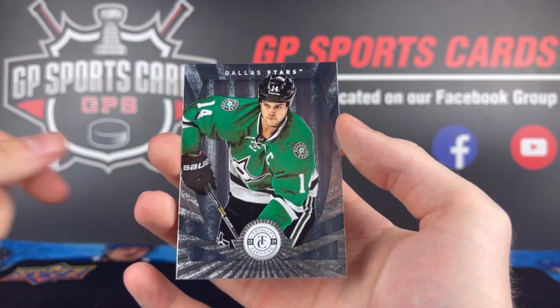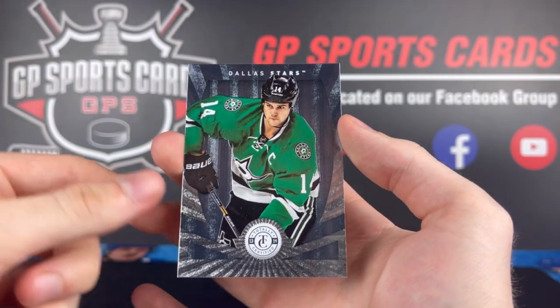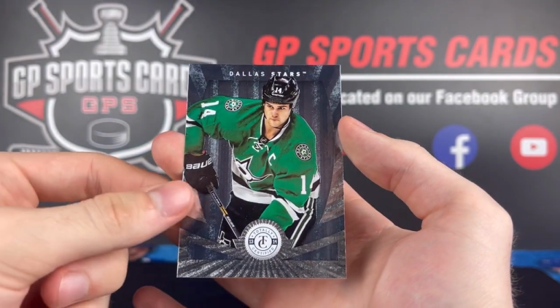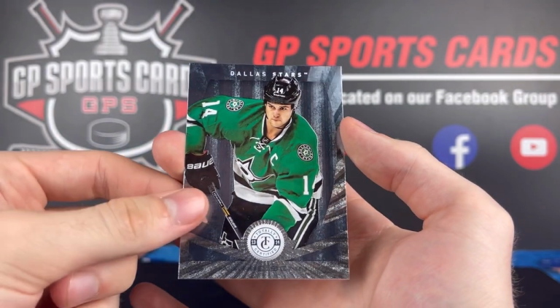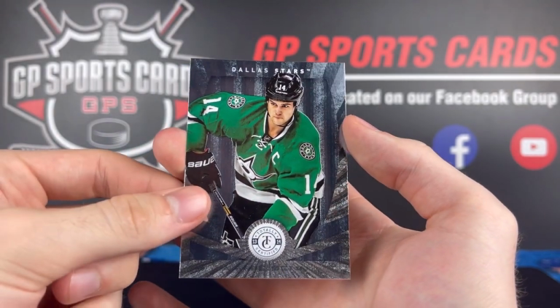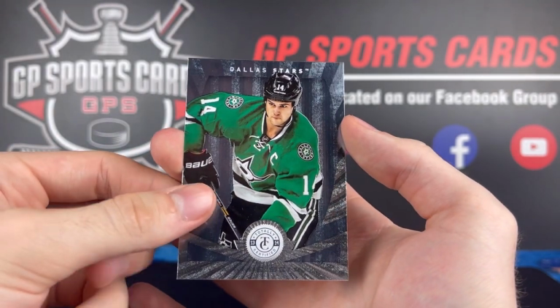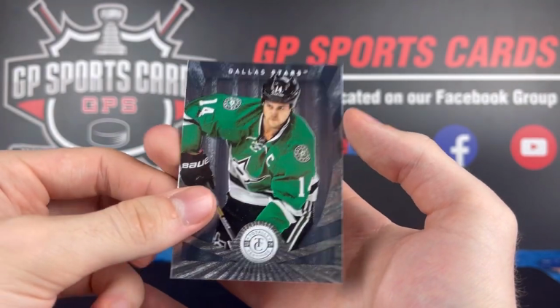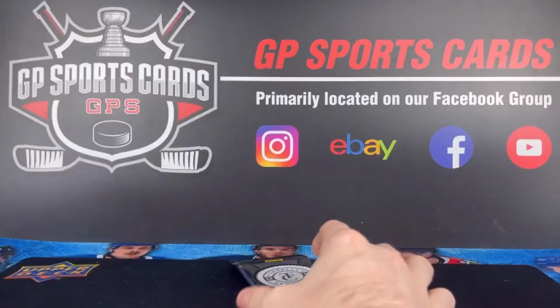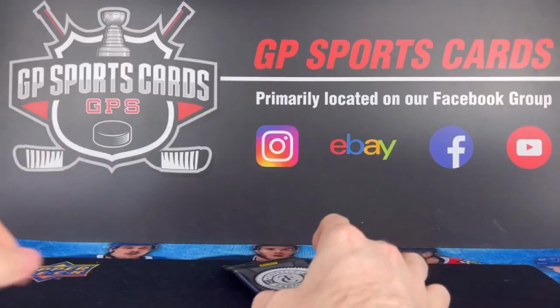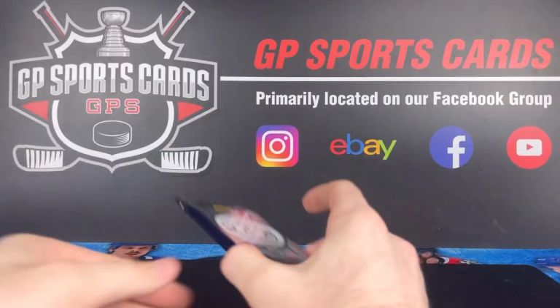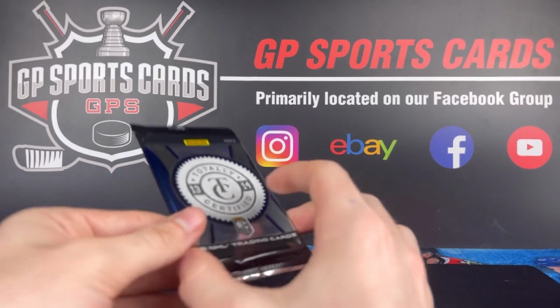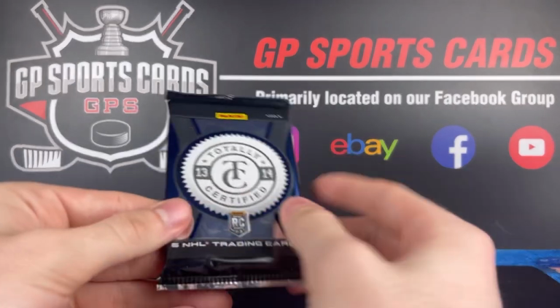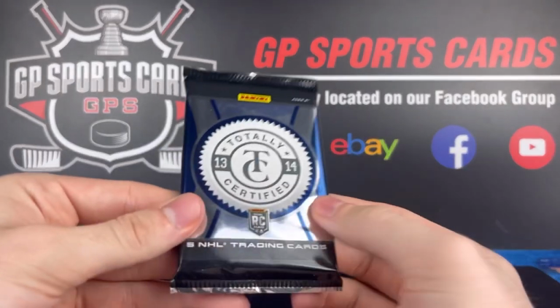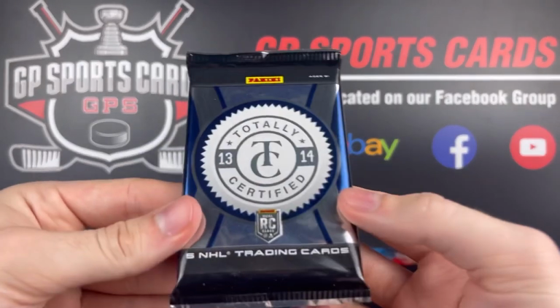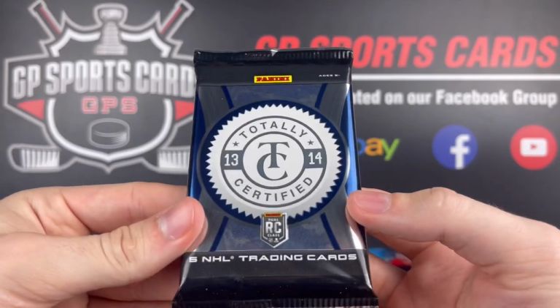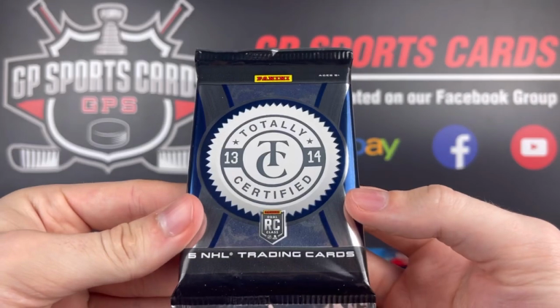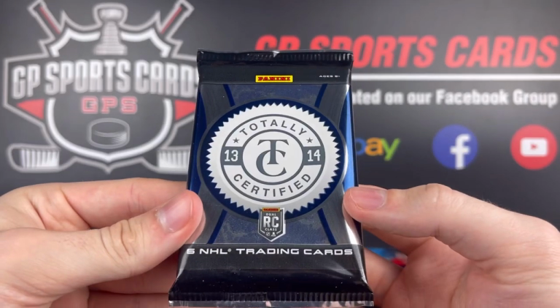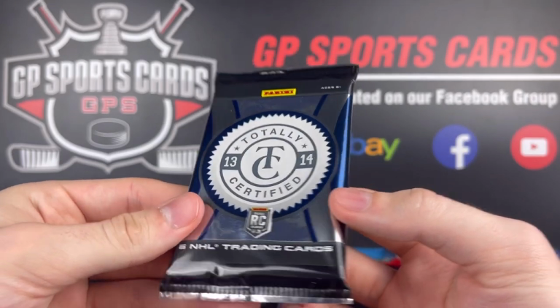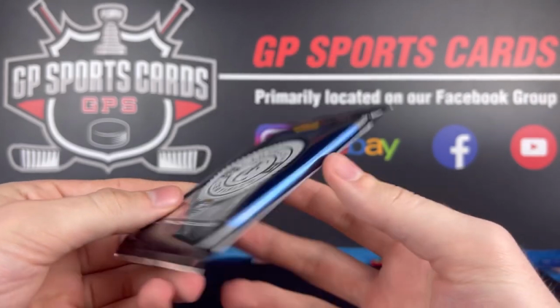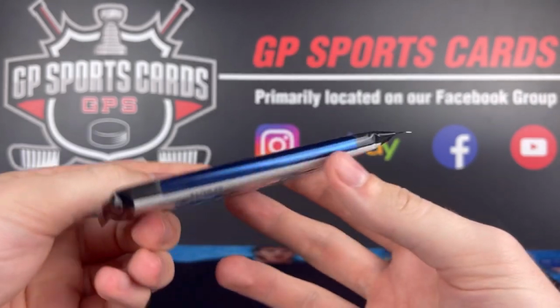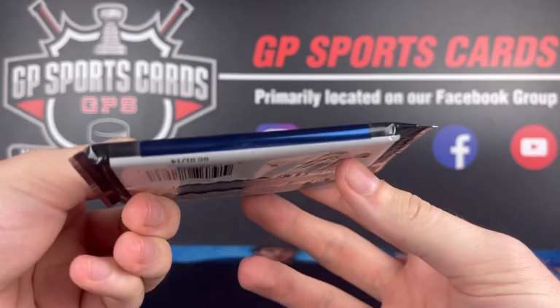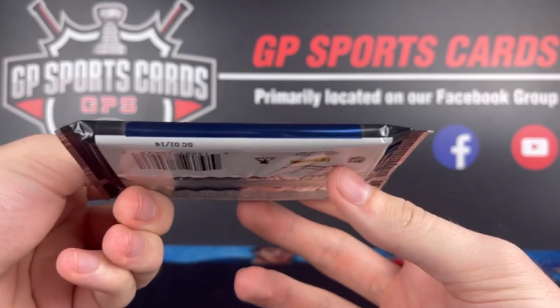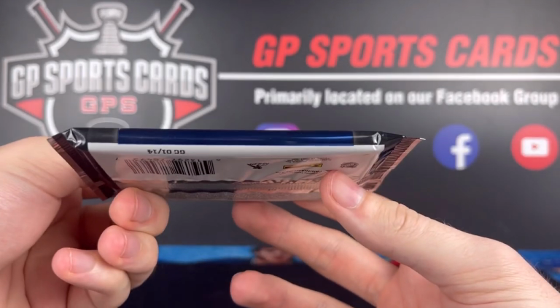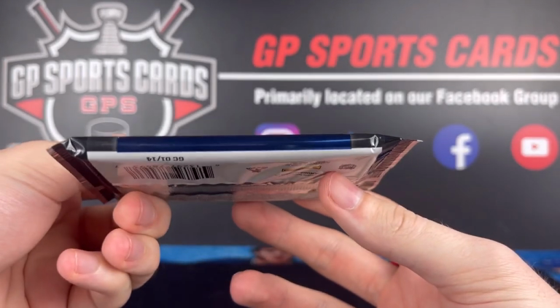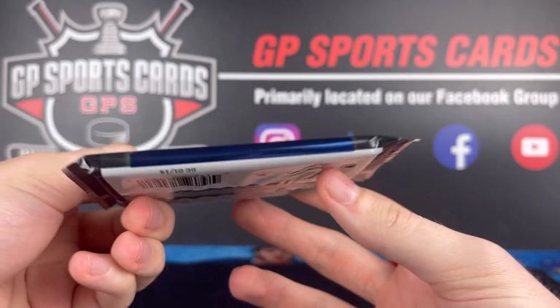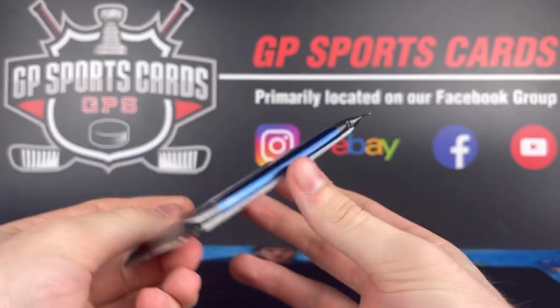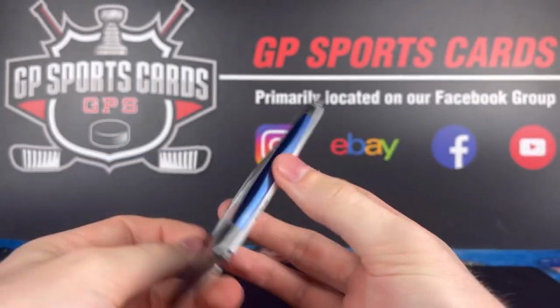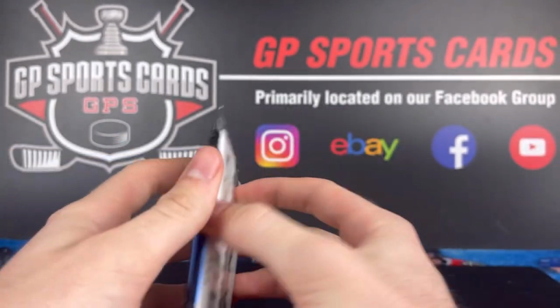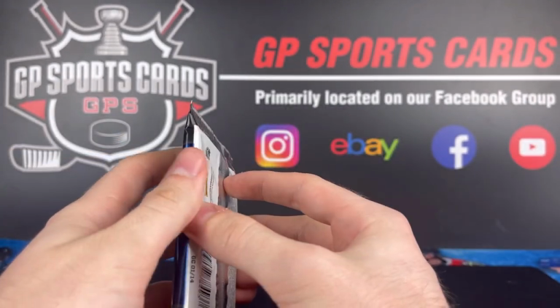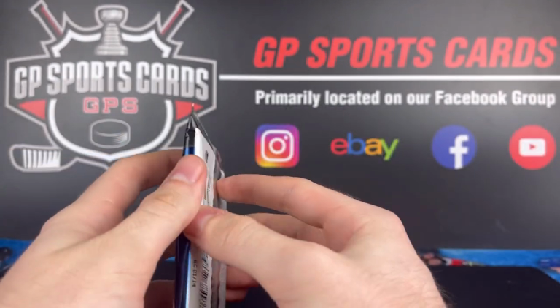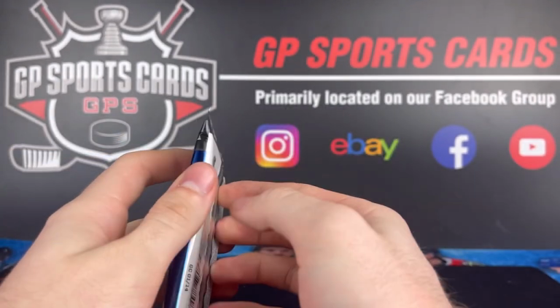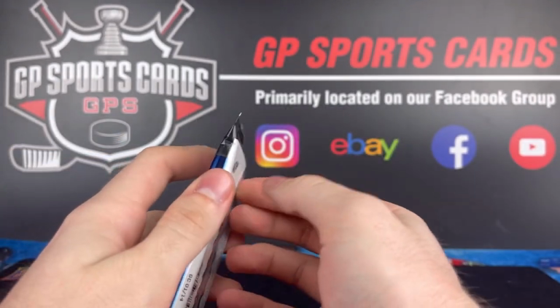And to finish off the pack we've got a Jamie Benn on the back — this is a Dallas Stars box. And our final pack — this is going to be a patch, so hopefully this one makes the box.